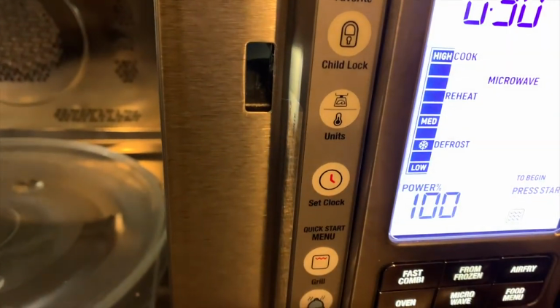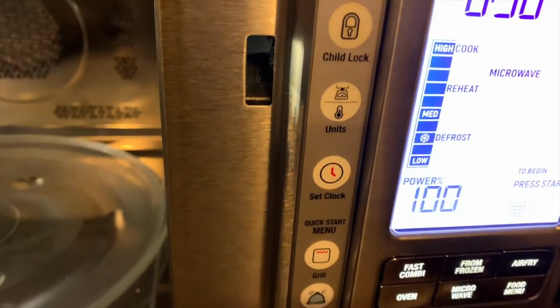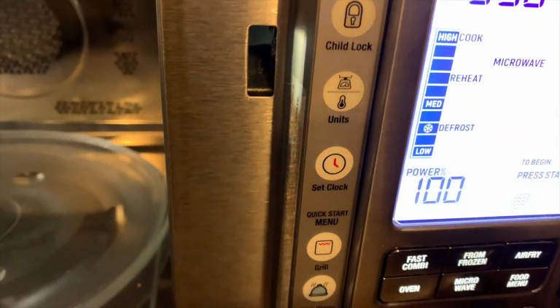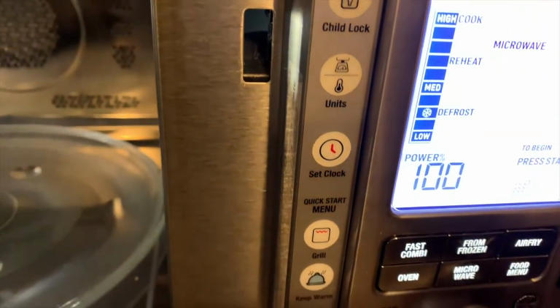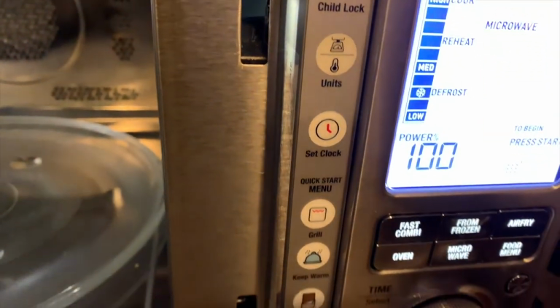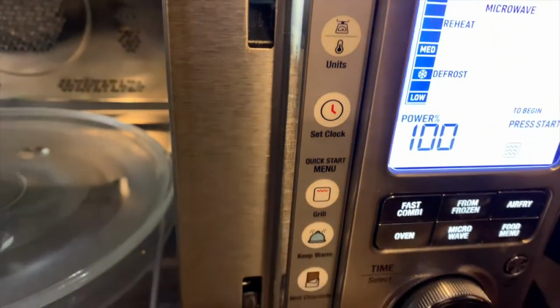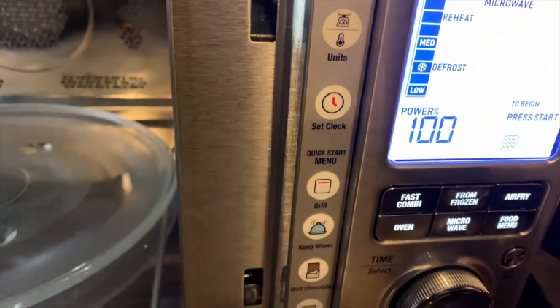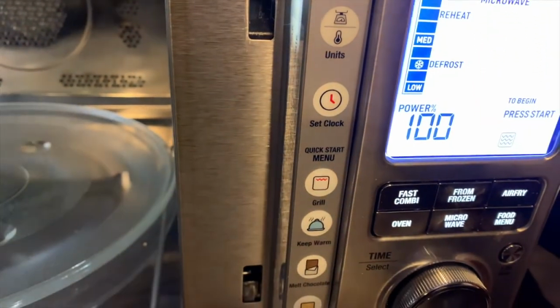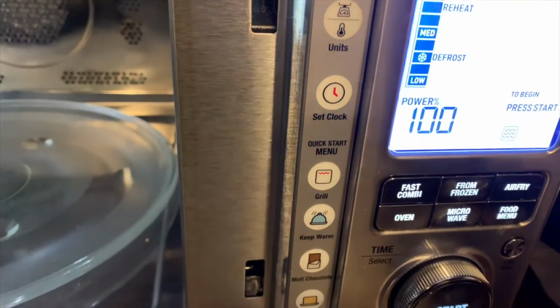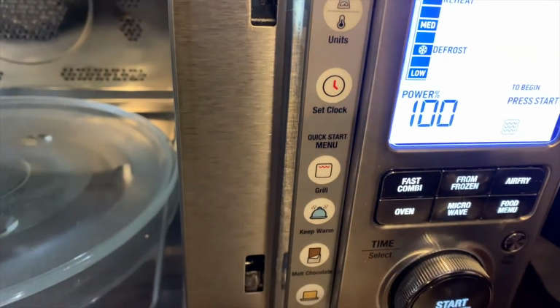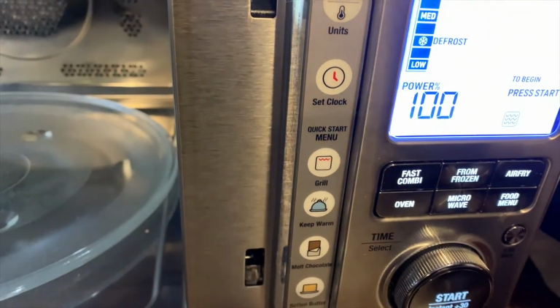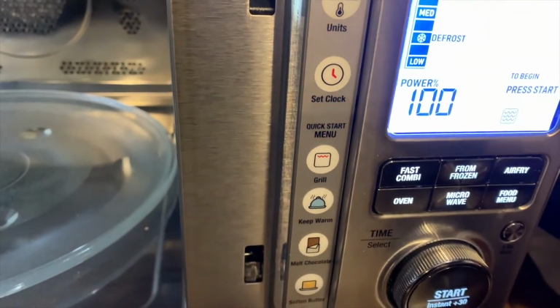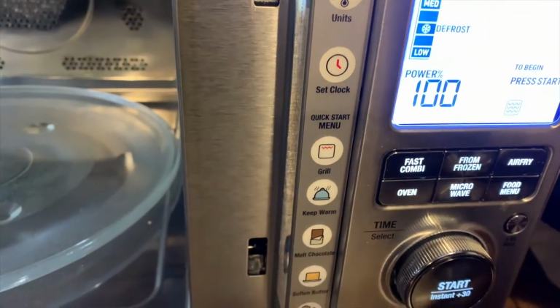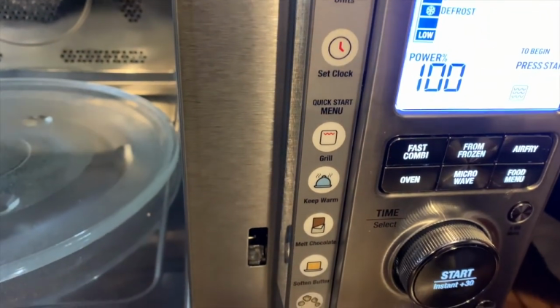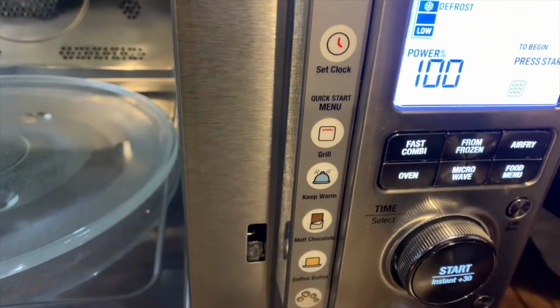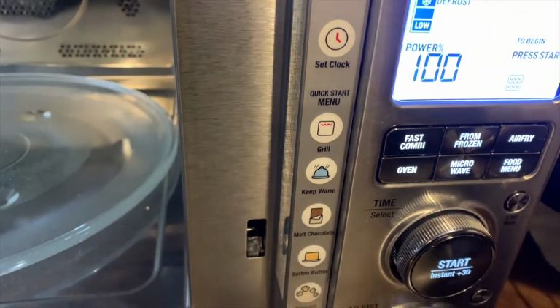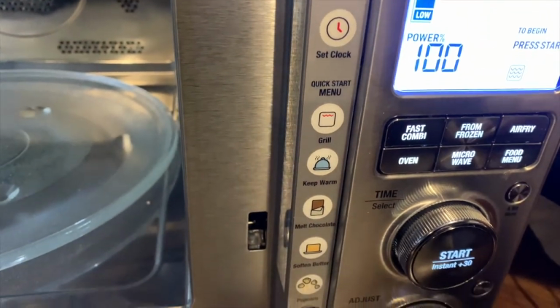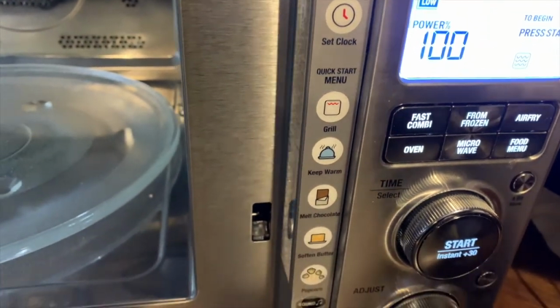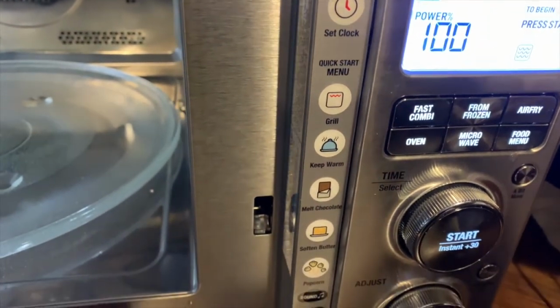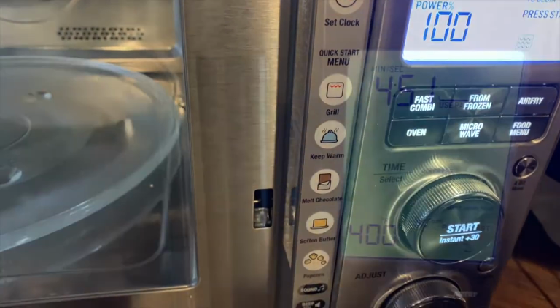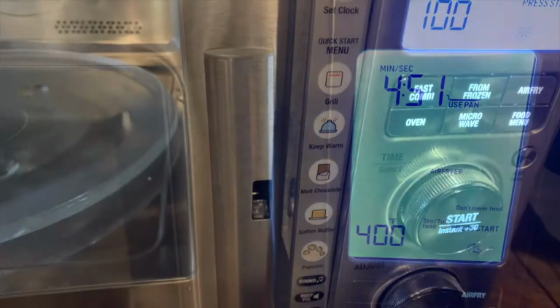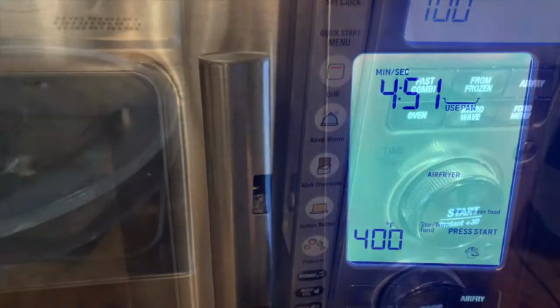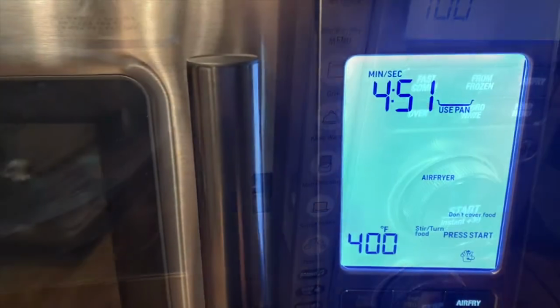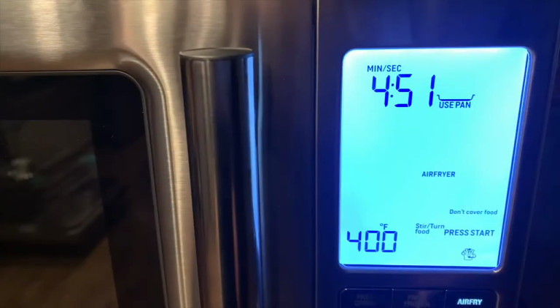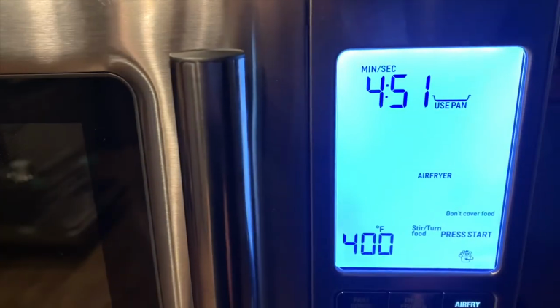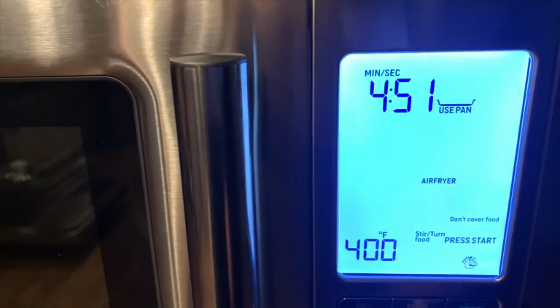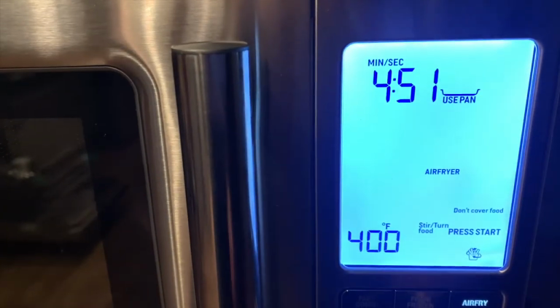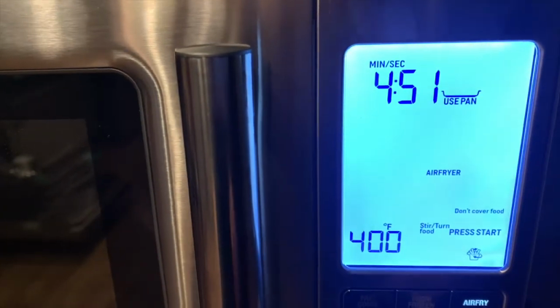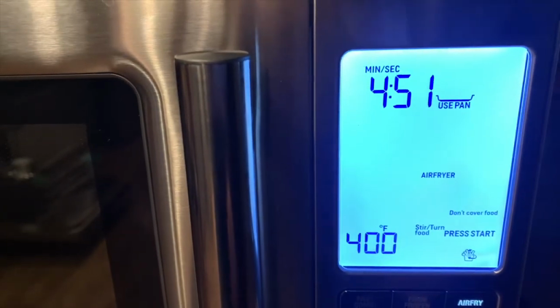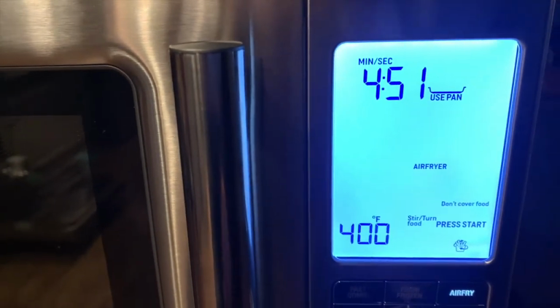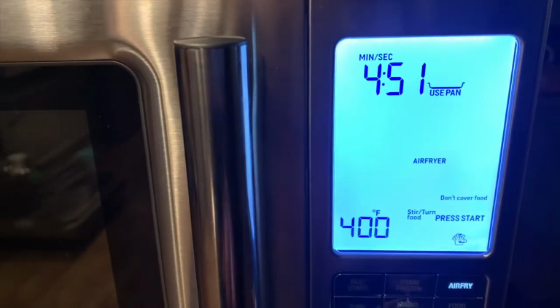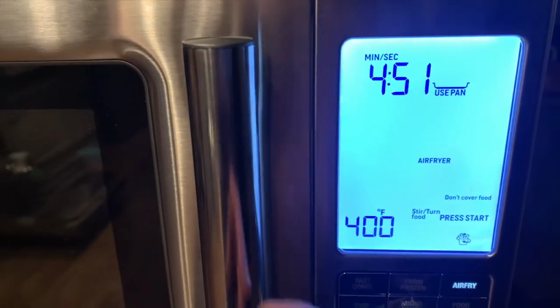All of the functions on this microwave convection oven are available just by tapping or by turning the dials. To test out the air fry in the Breville three-in-one, I decided to make french fries.